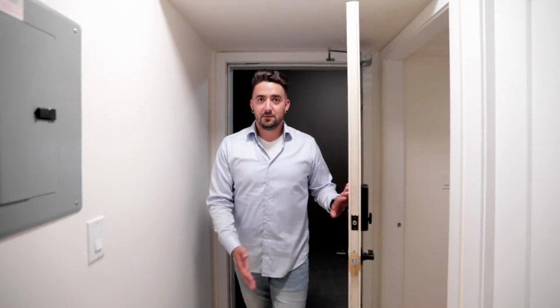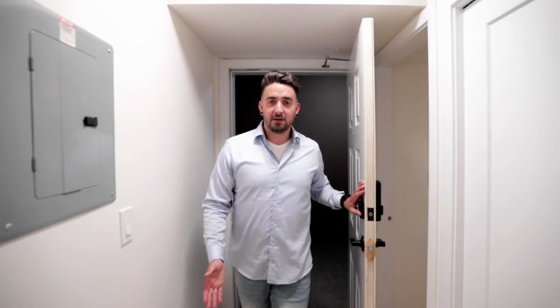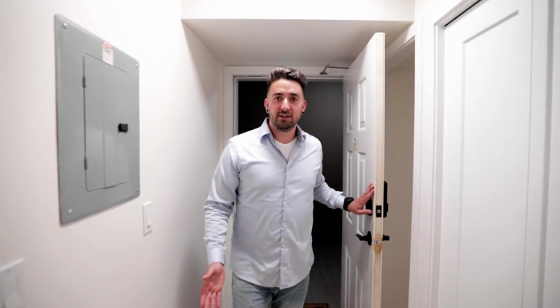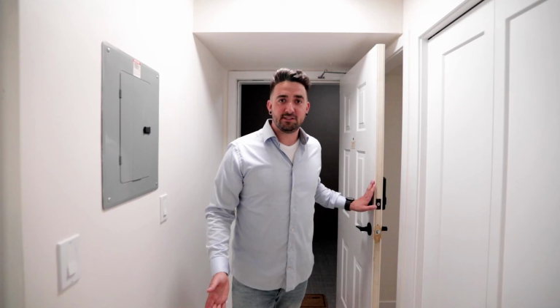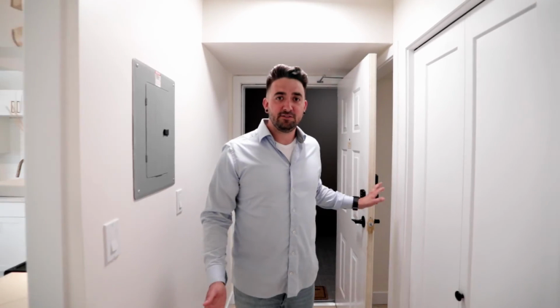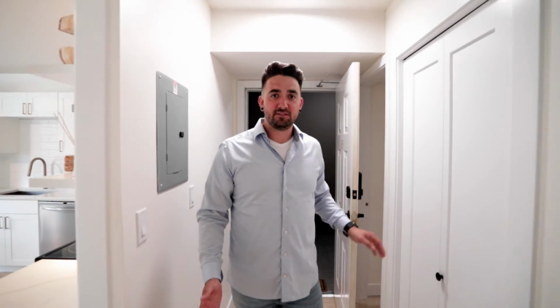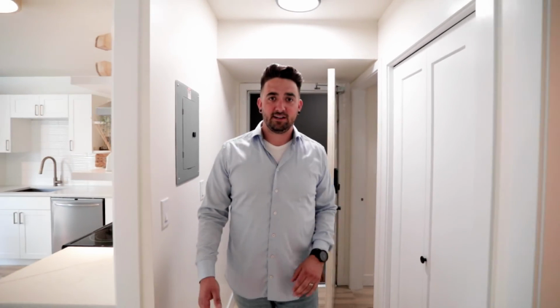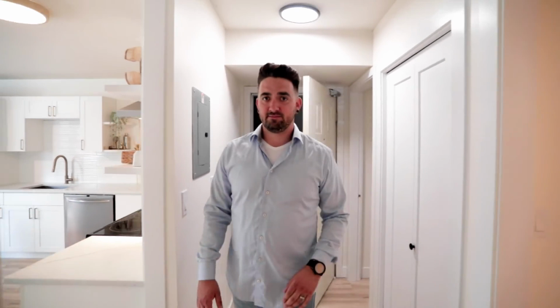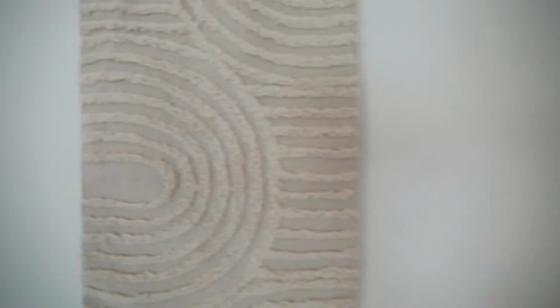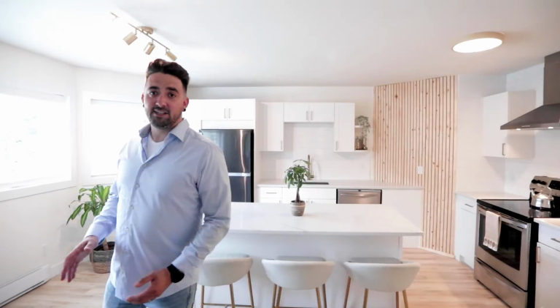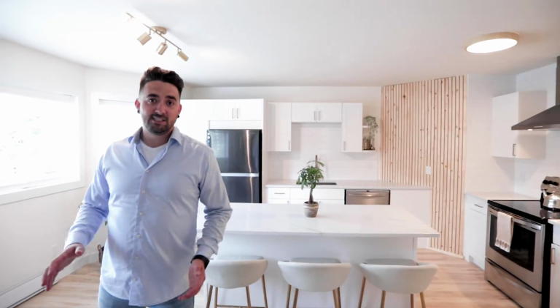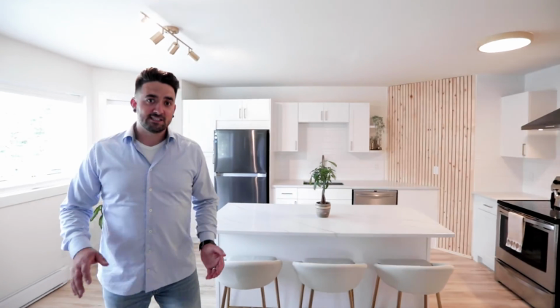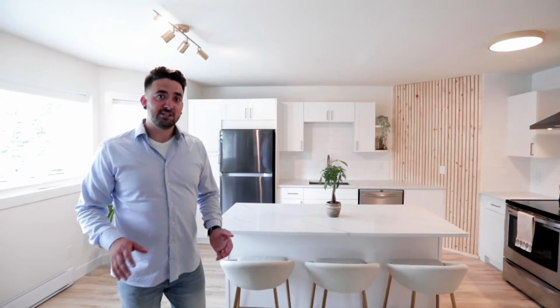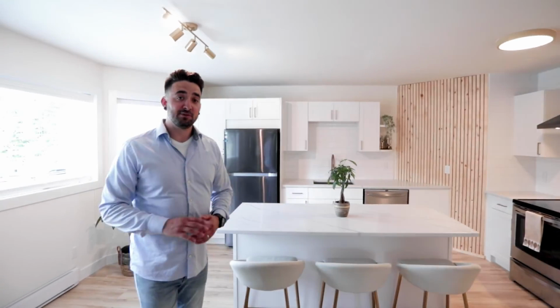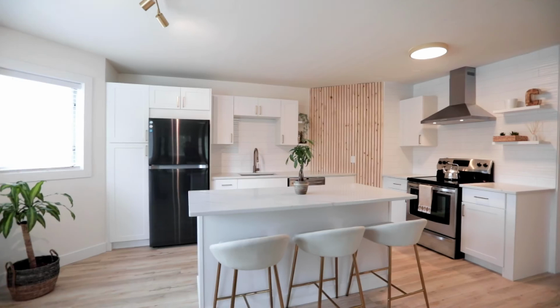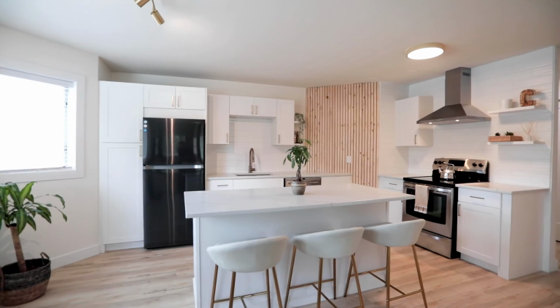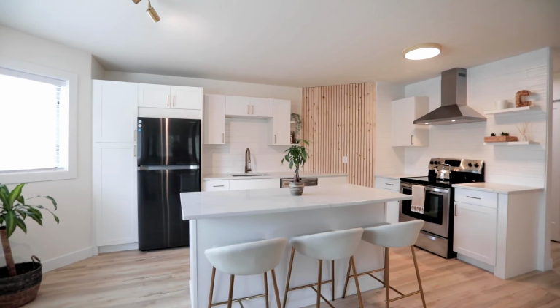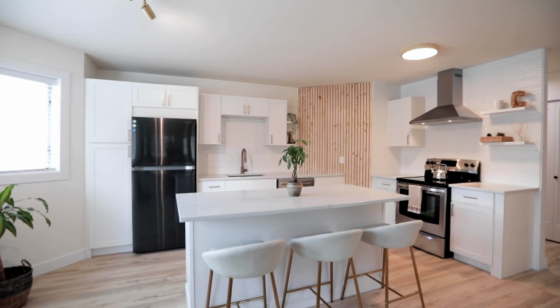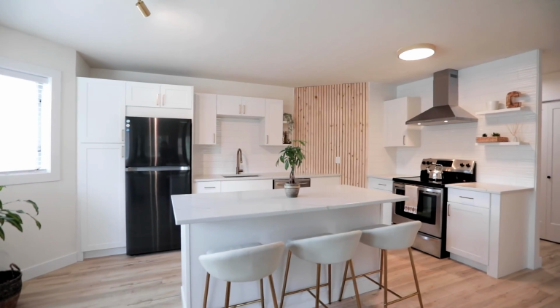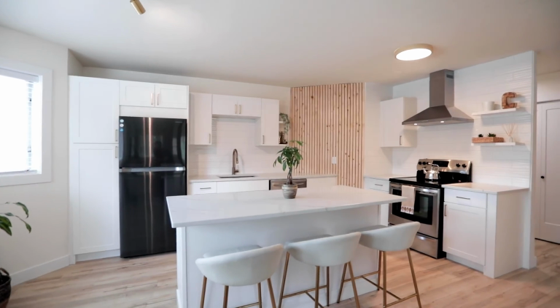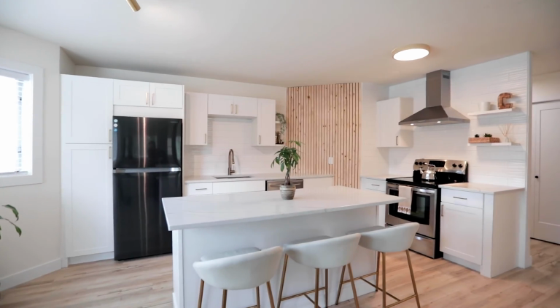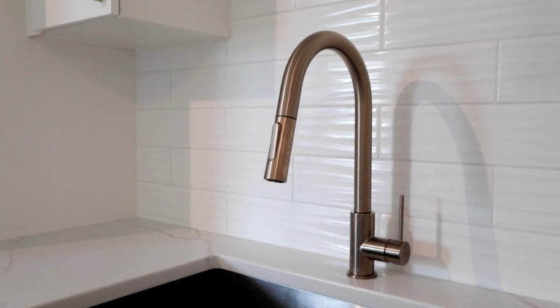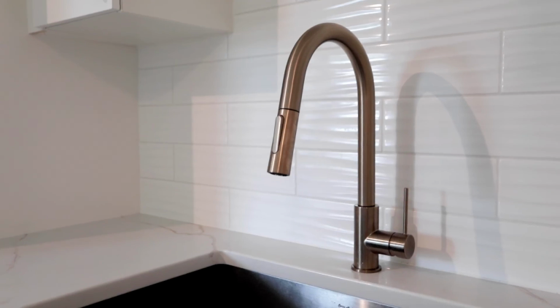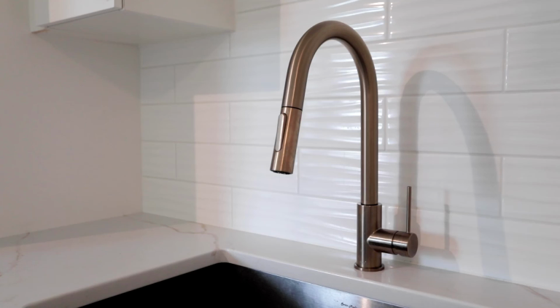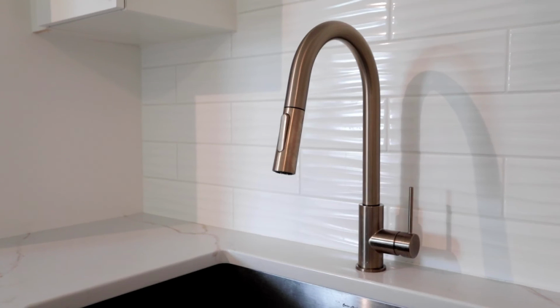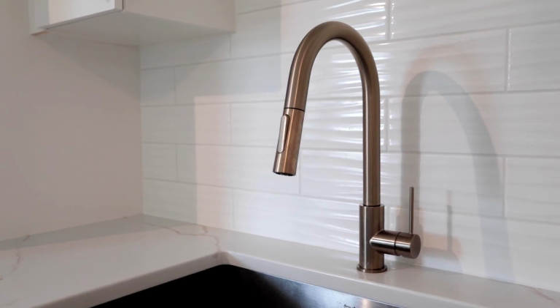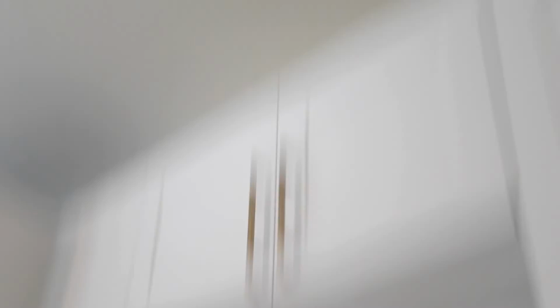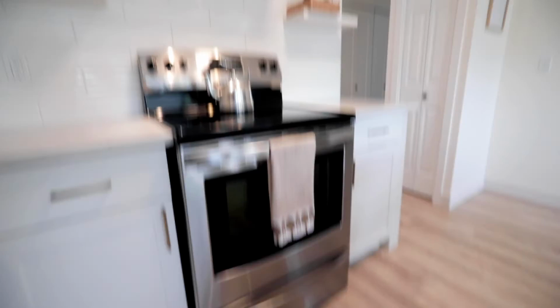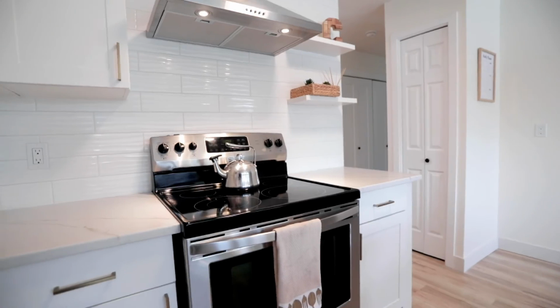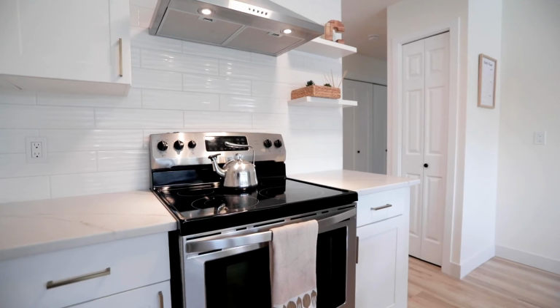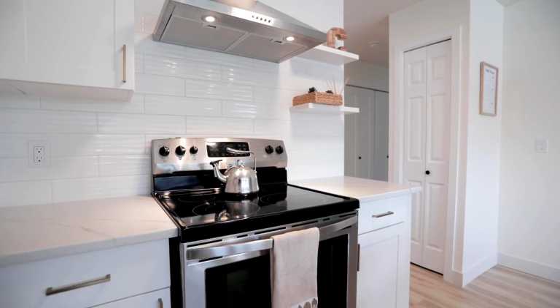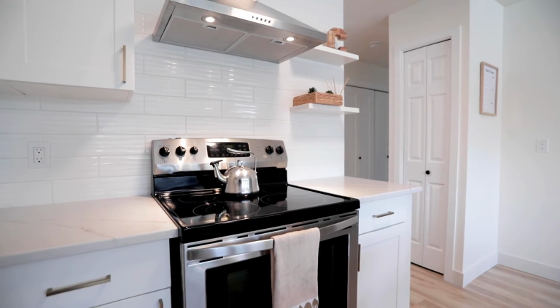Welcome to unit 215. As you can see, this kitchen has been fully opened up and renovated. Brand new stone countertops, cabinets, and brand new stainless steel appliances.